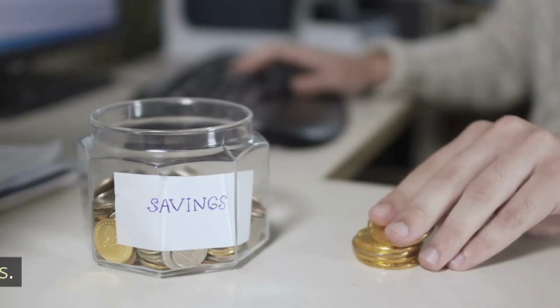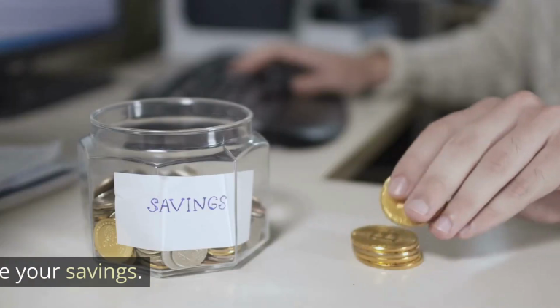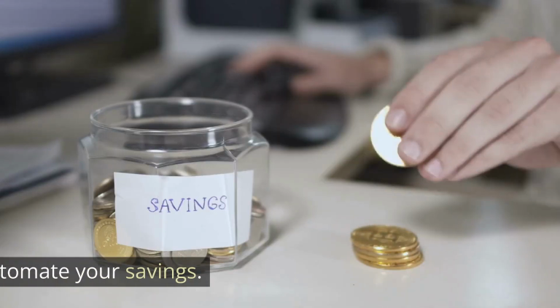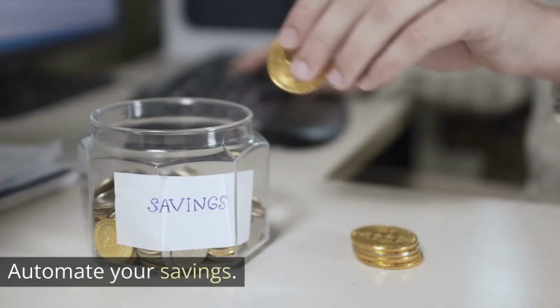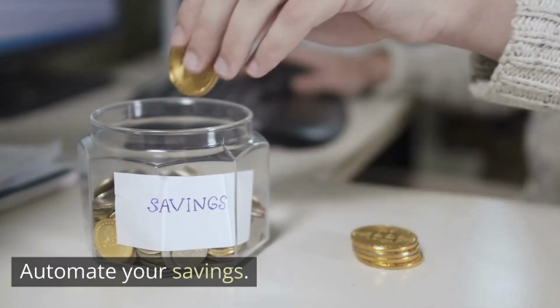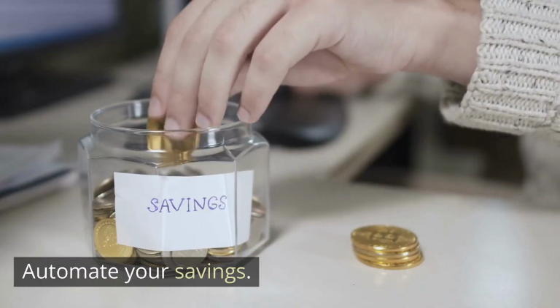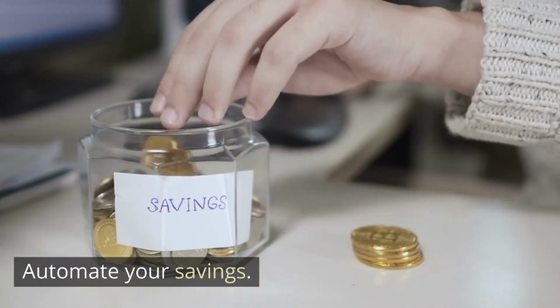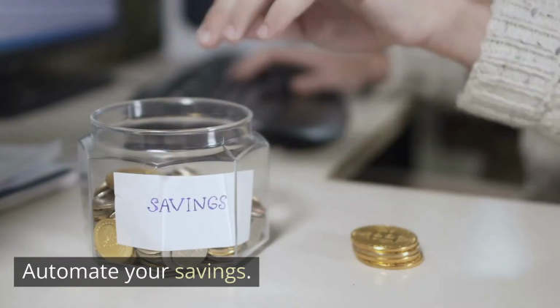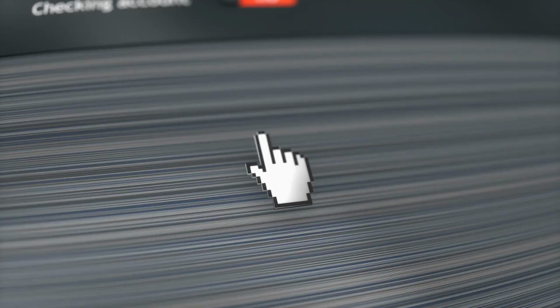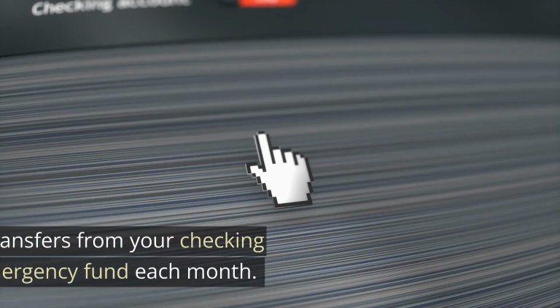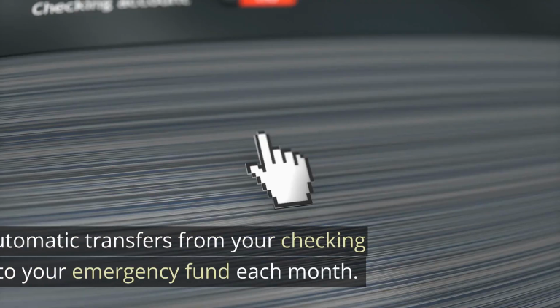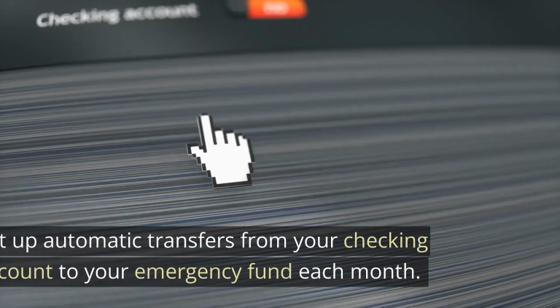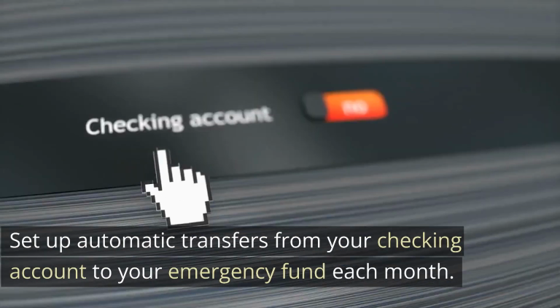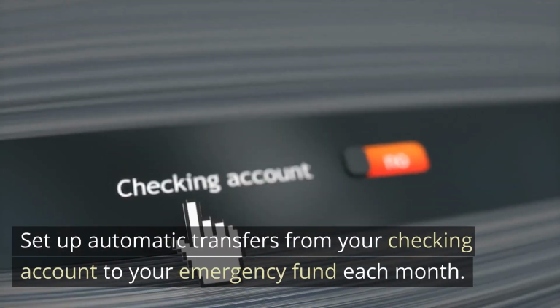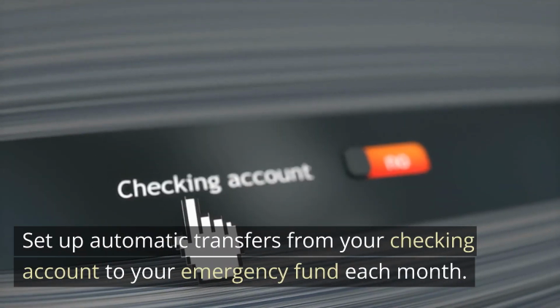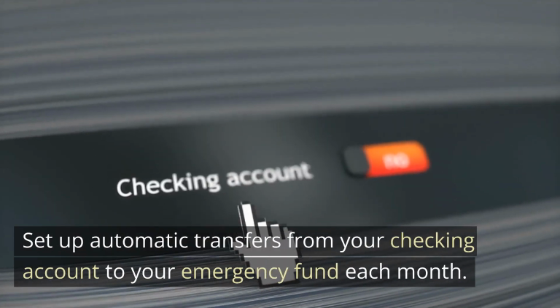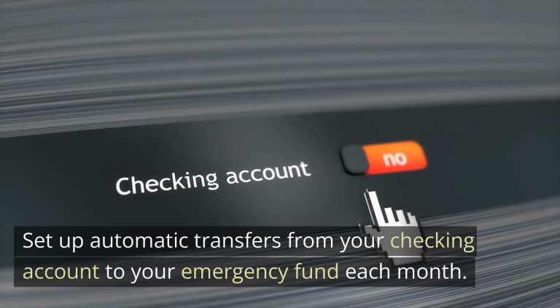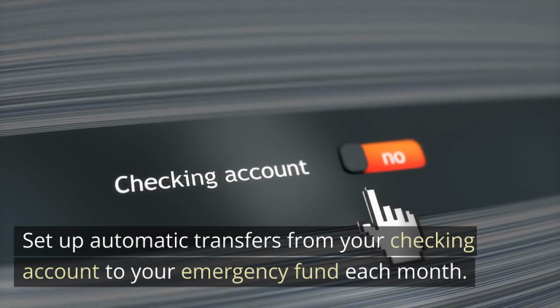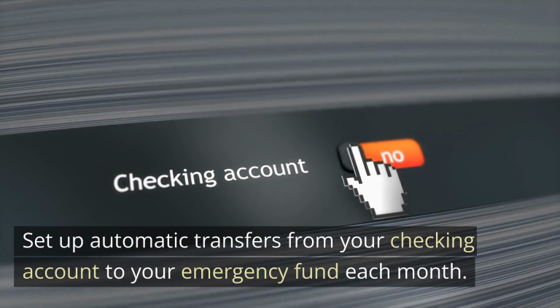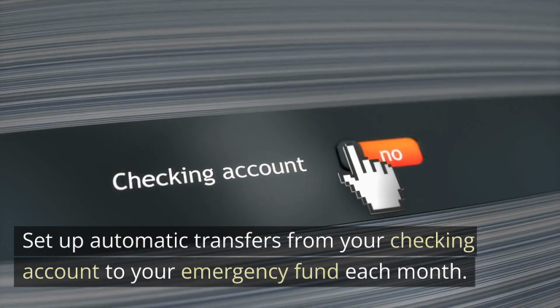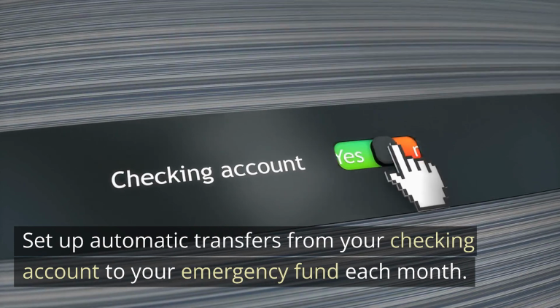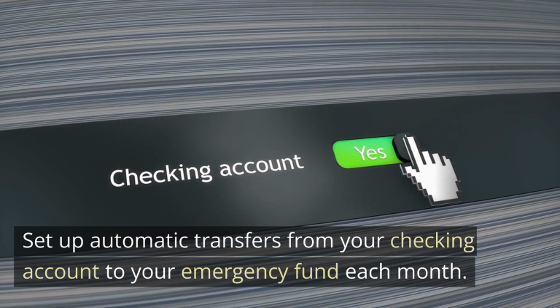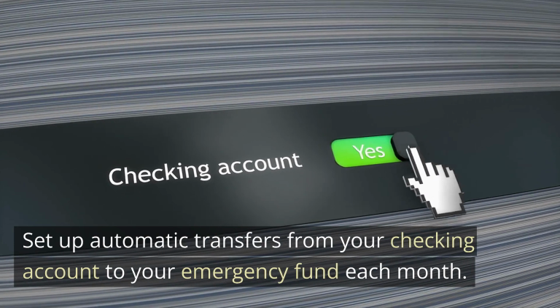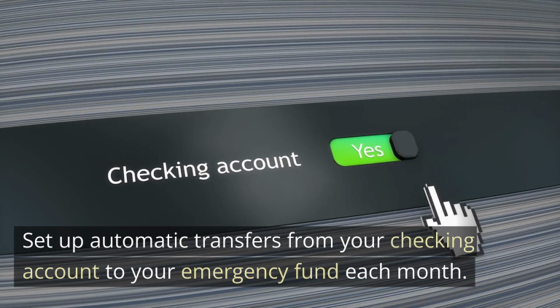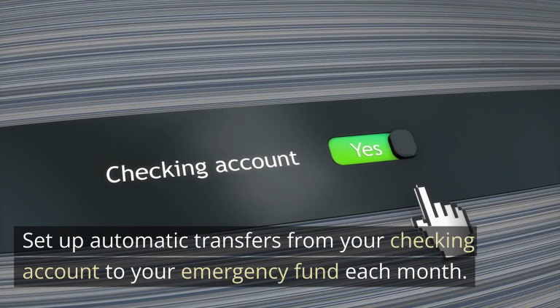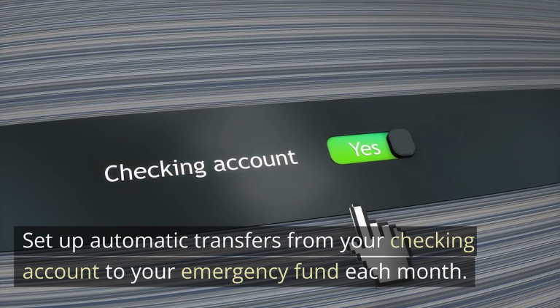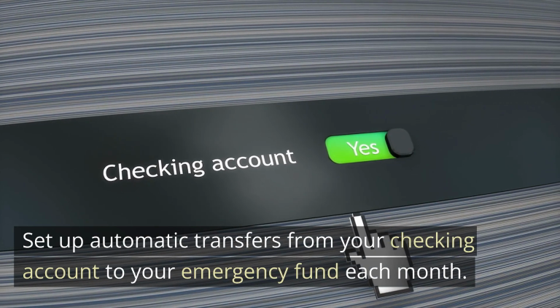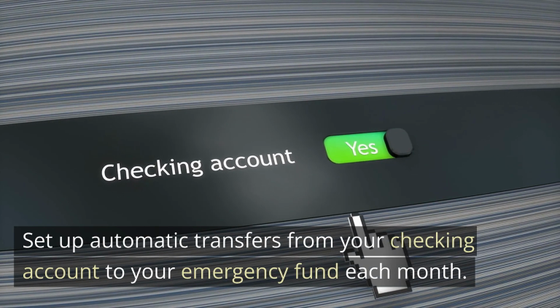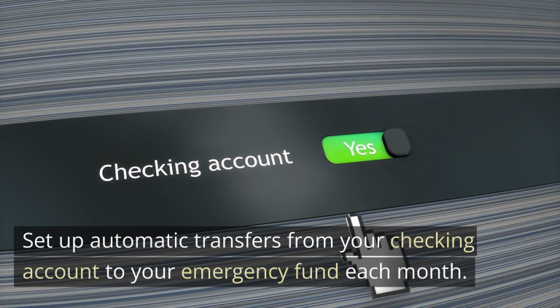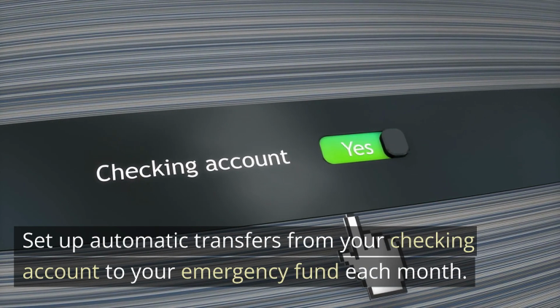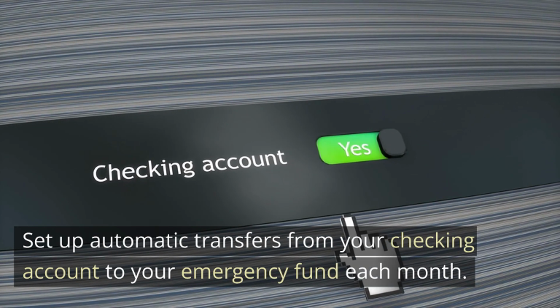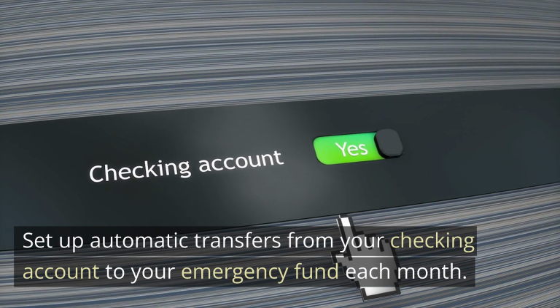Automate your savings. Set up automatic transfers from your checking account to your emergency fund each month.